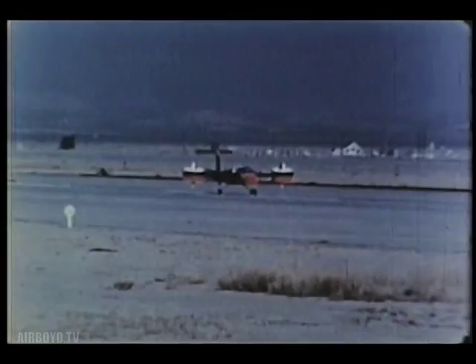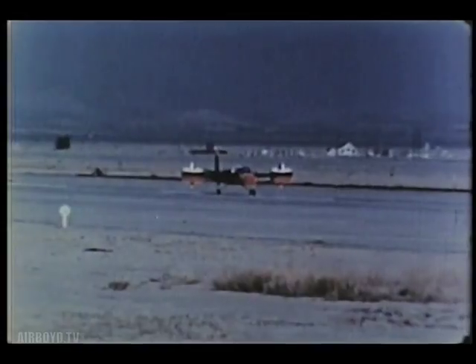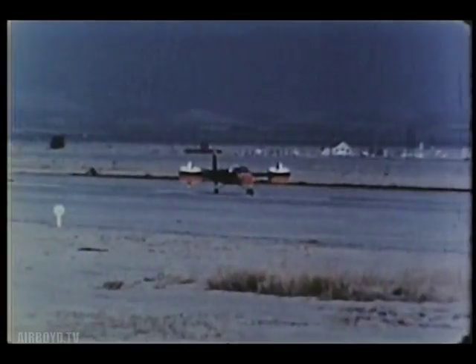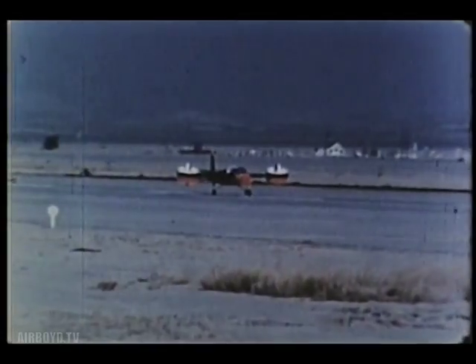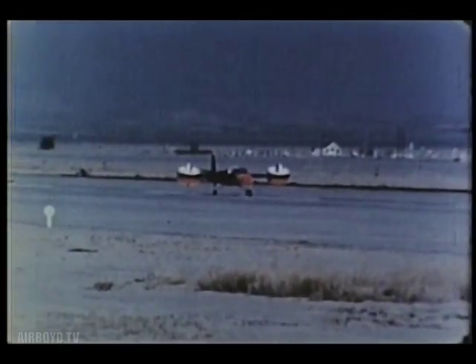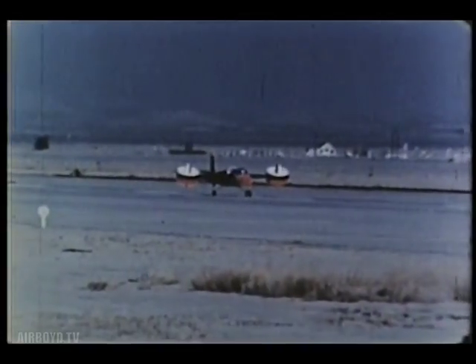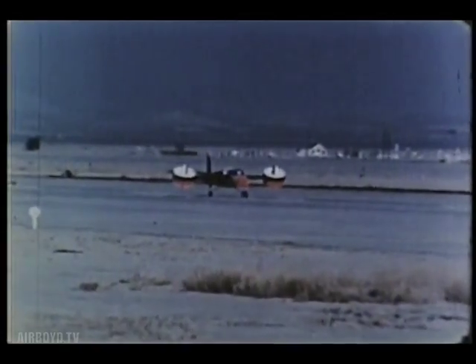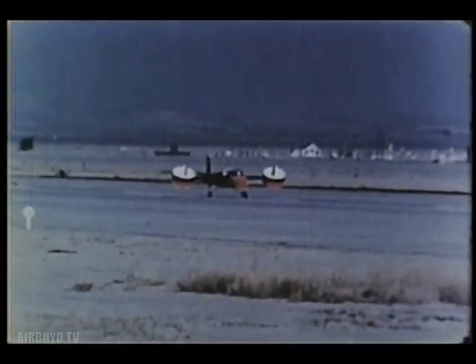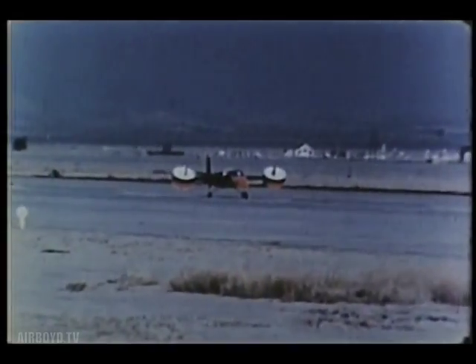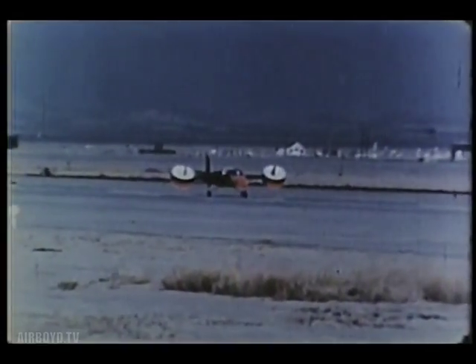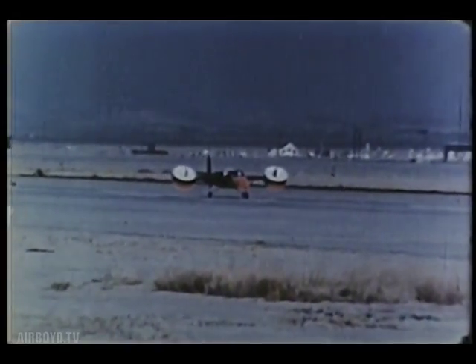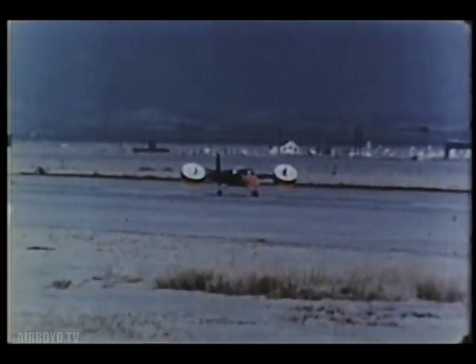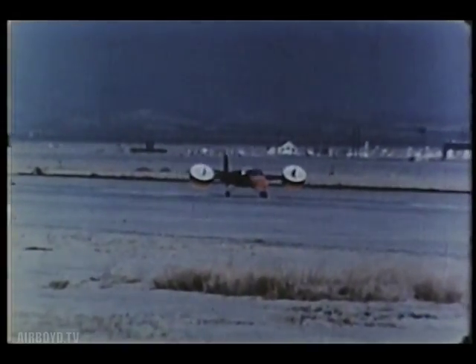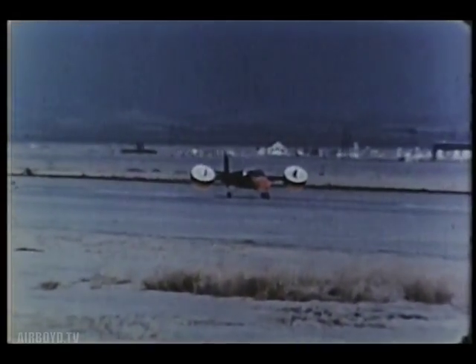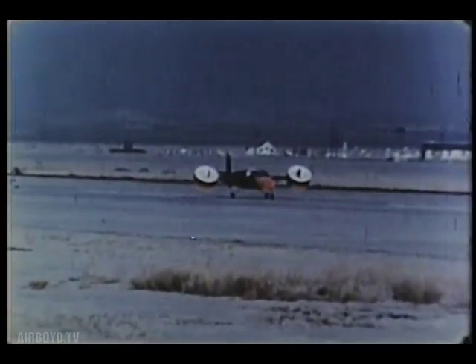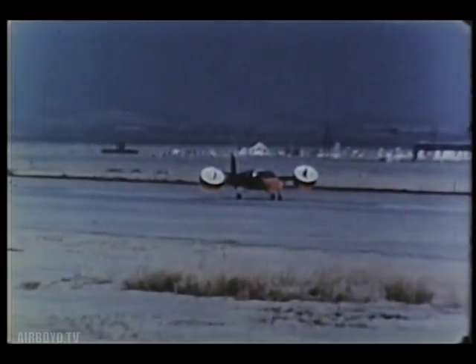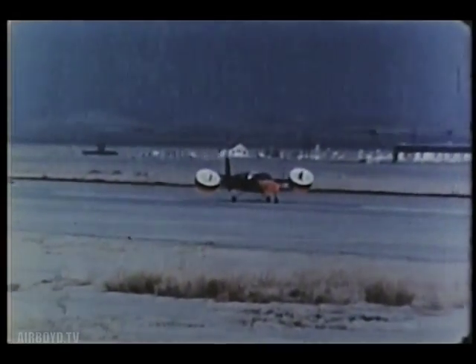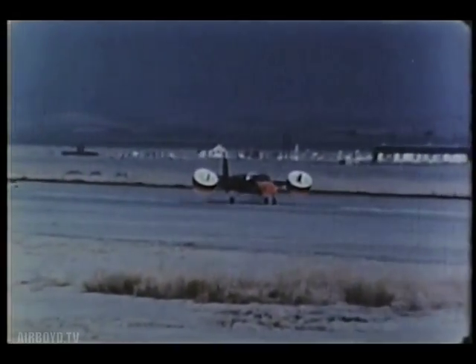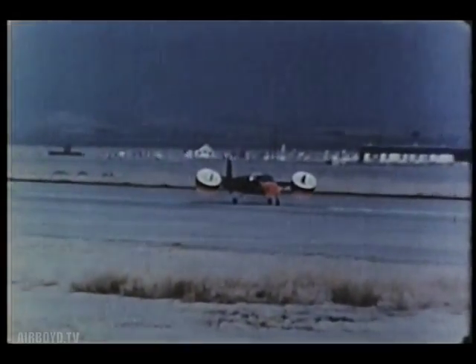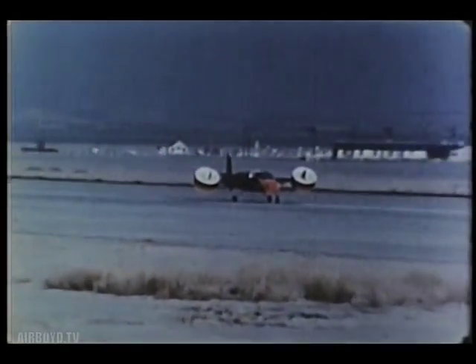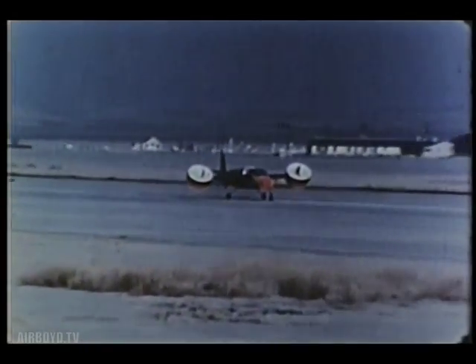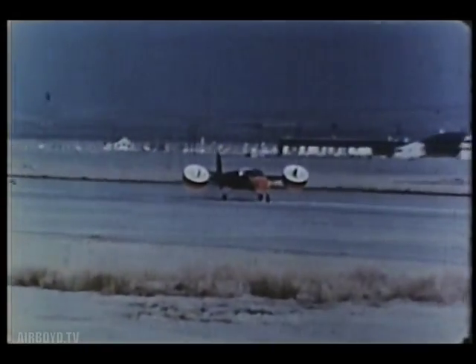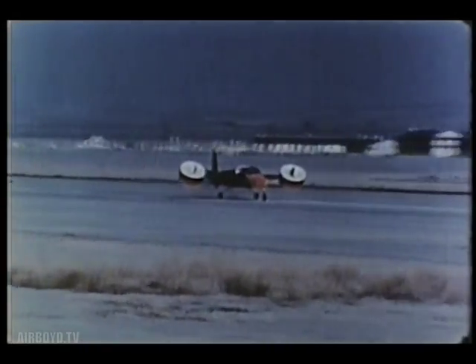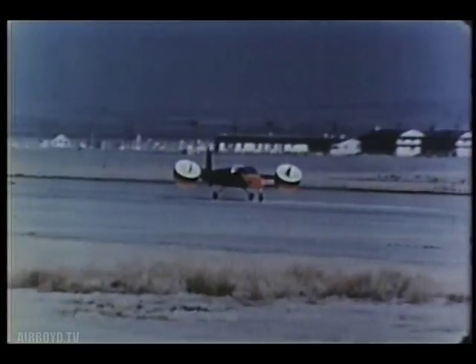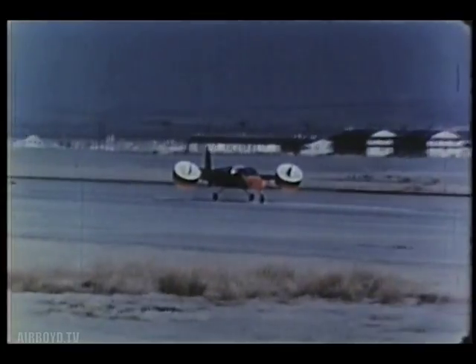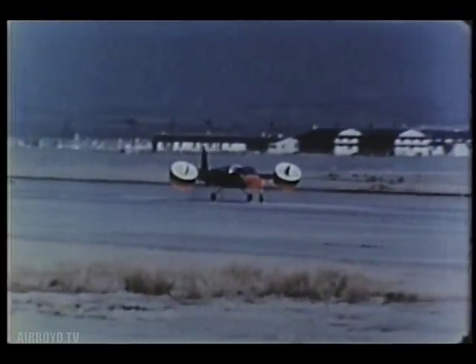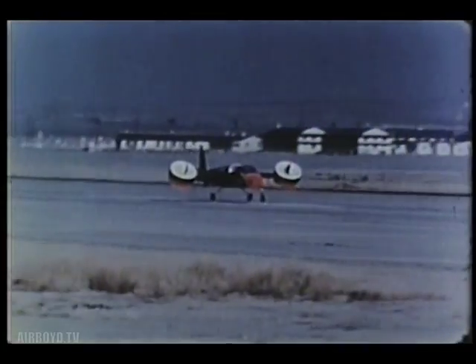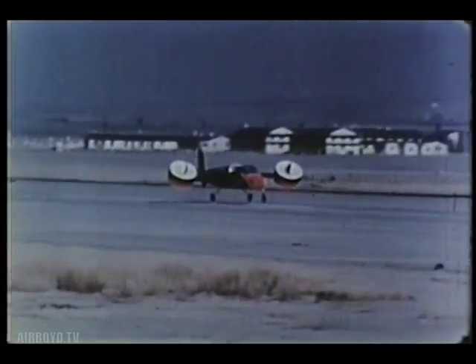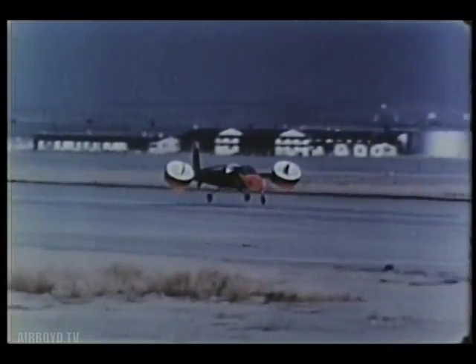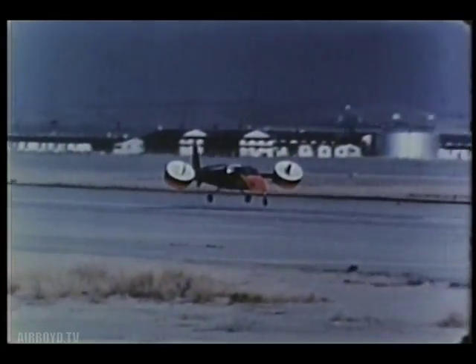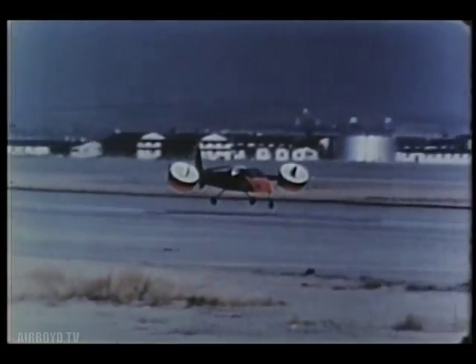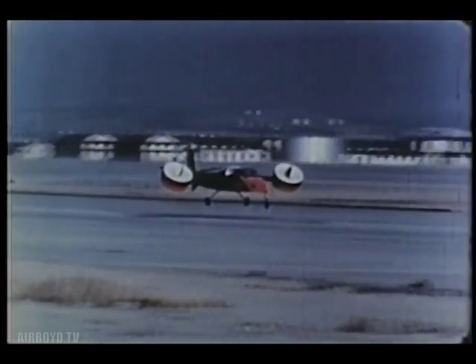Tests are continuing as part of the overall search for new ways of achieving true air mobility, essential to the modern Army.